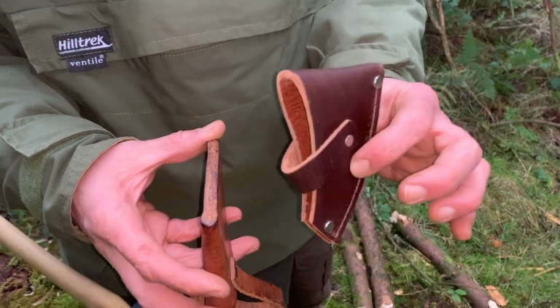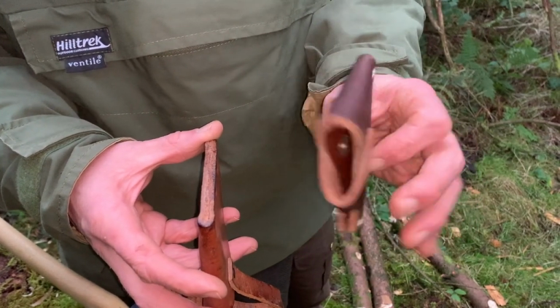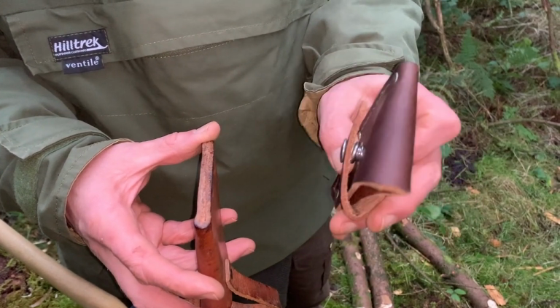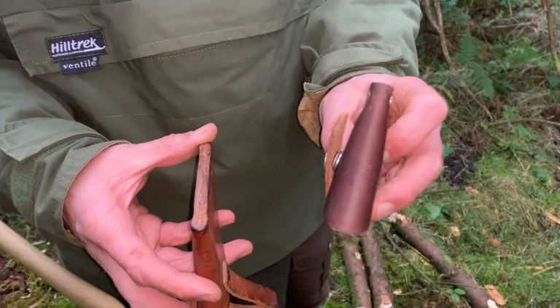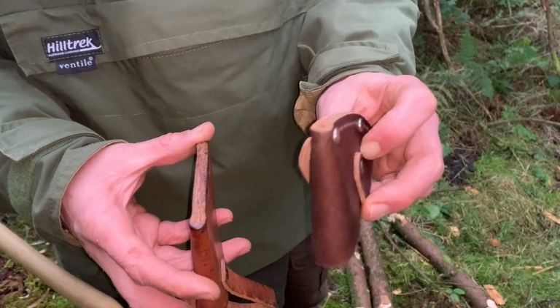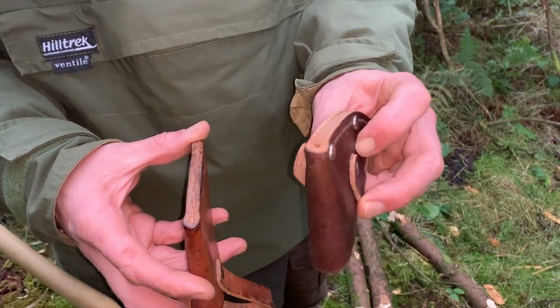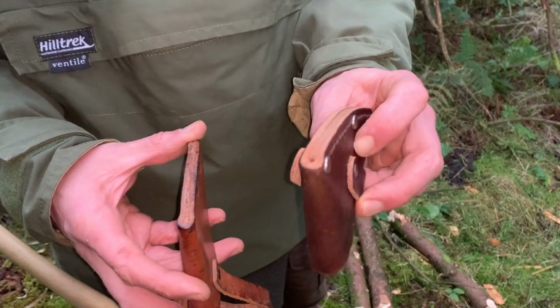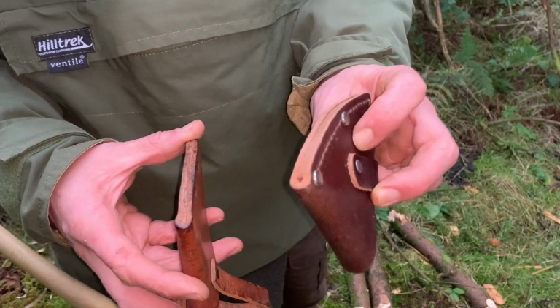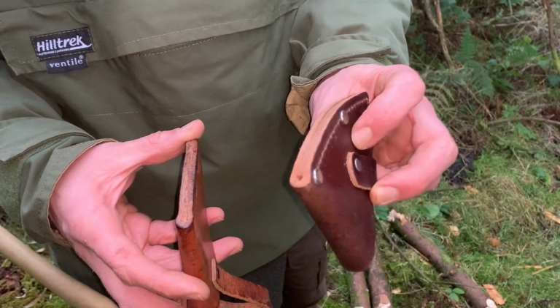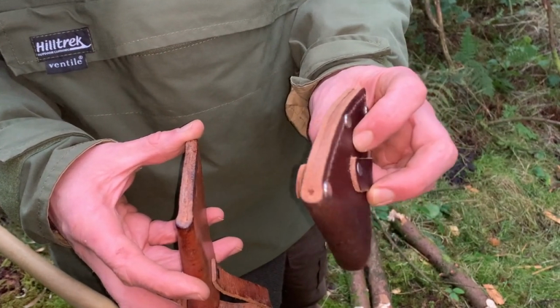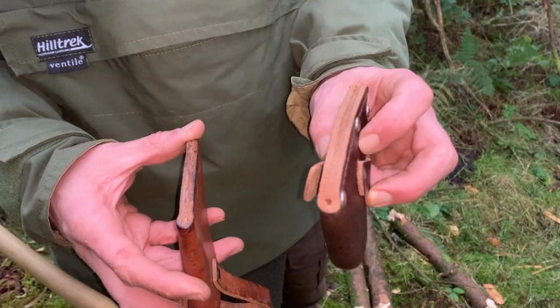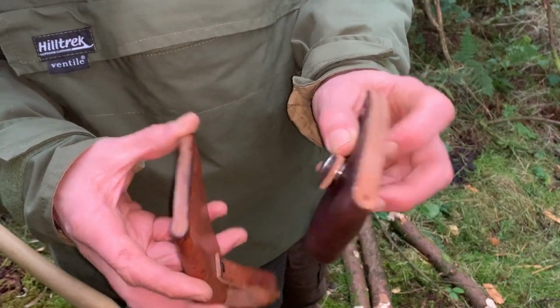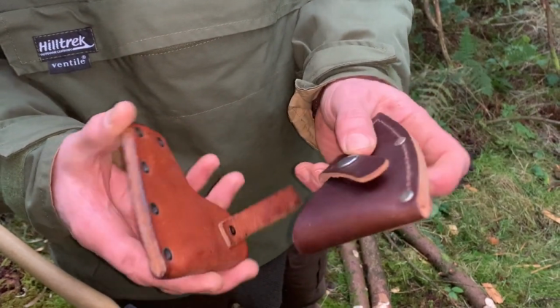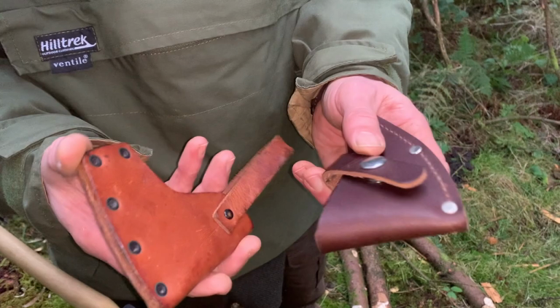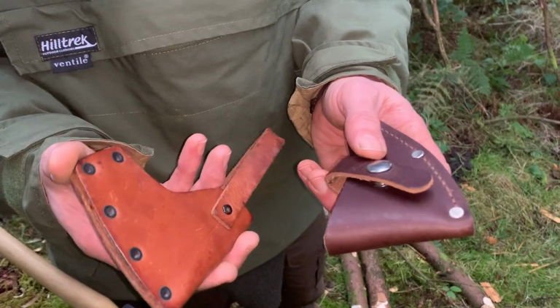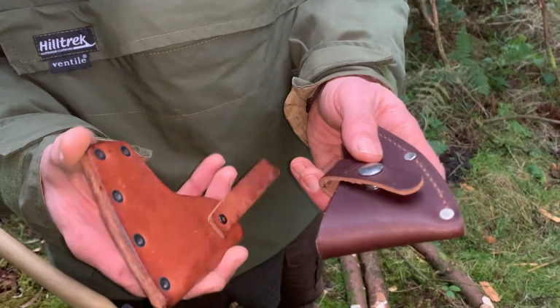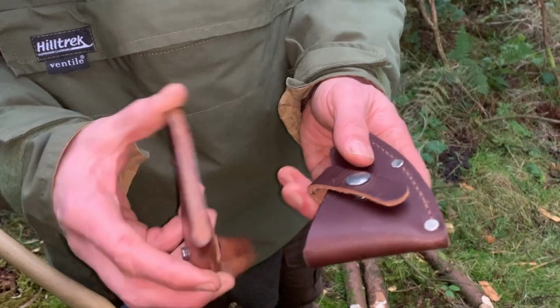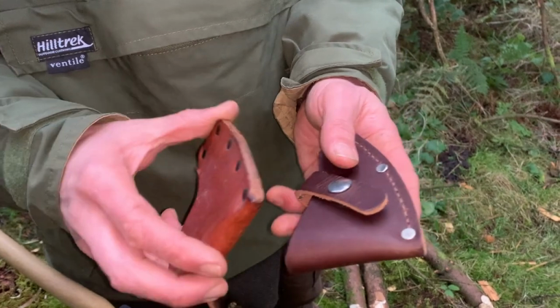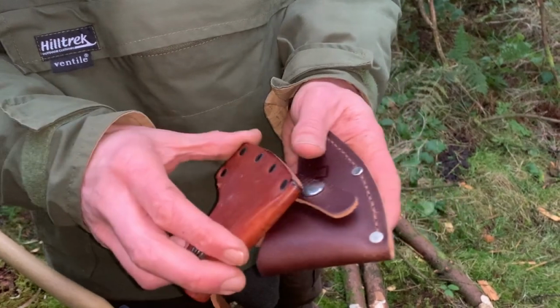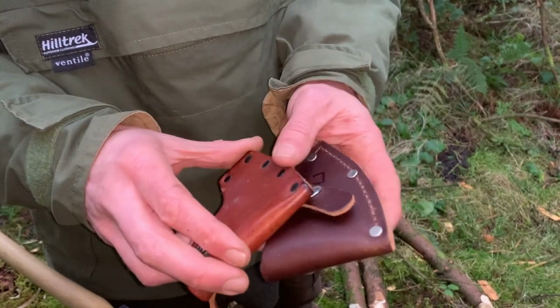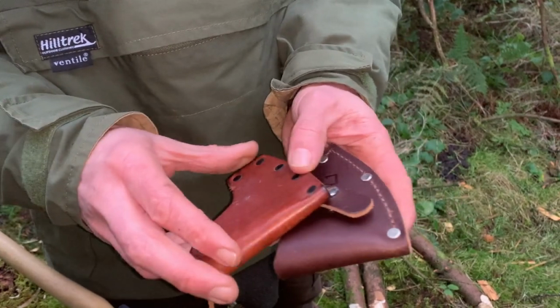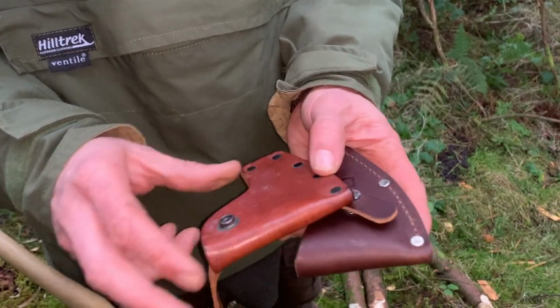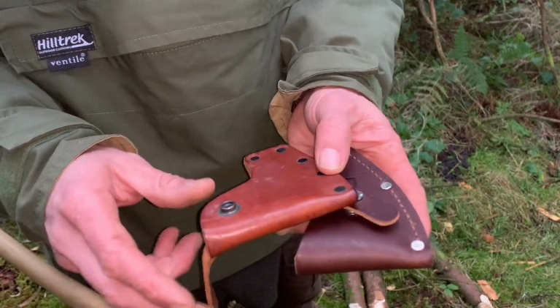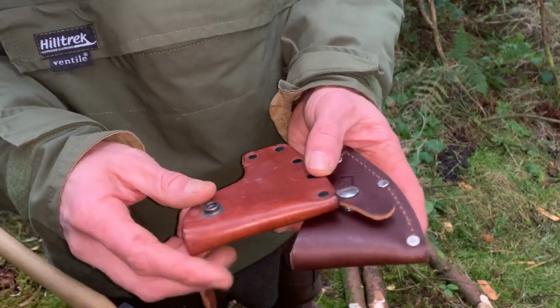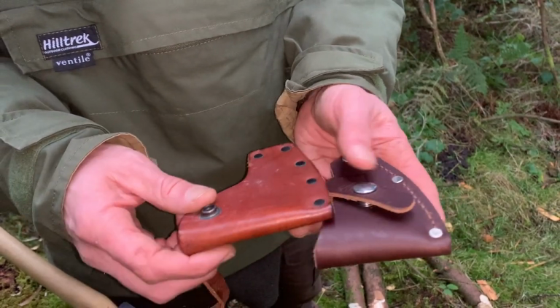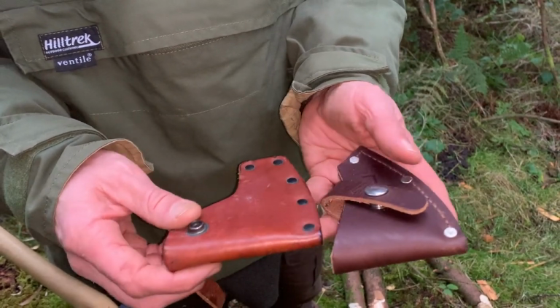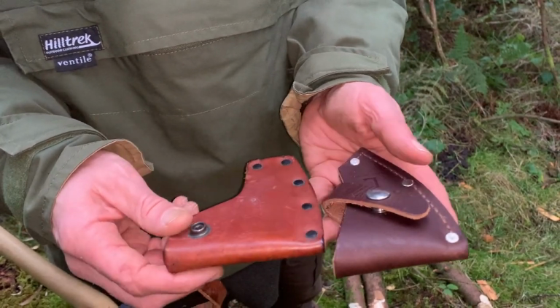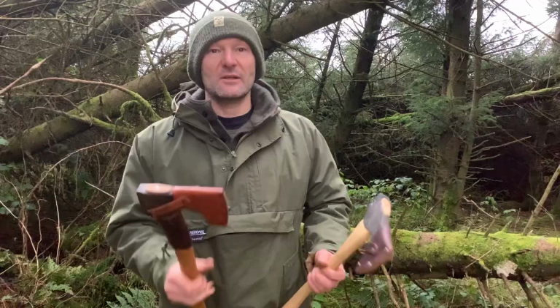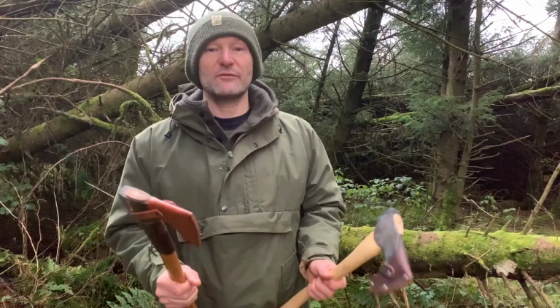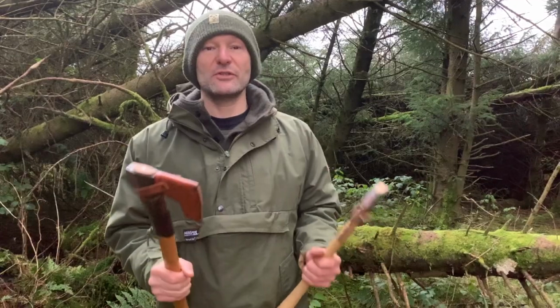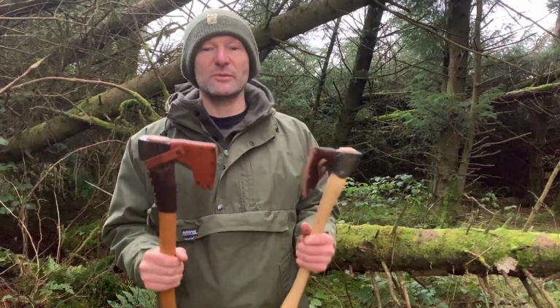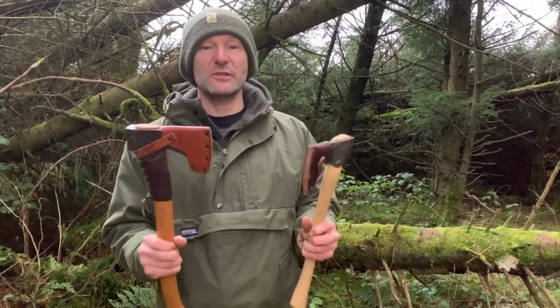Both axes come with masks already supplied. The Gransfors Bruks version is all riveted — good quality but a bit thinner than the one that comes with the Council Tool. The Council Tool mask is slightly thicker leather, riveted and stitched, so it certainly feels more quality. But they're both very functional with no issues.